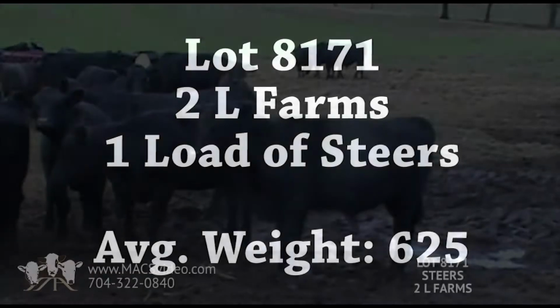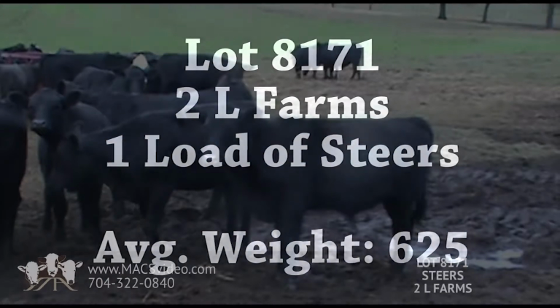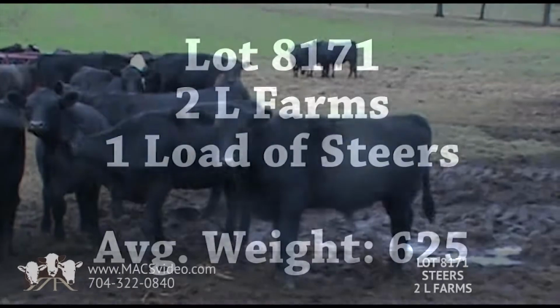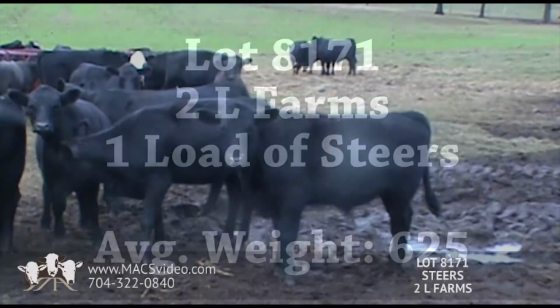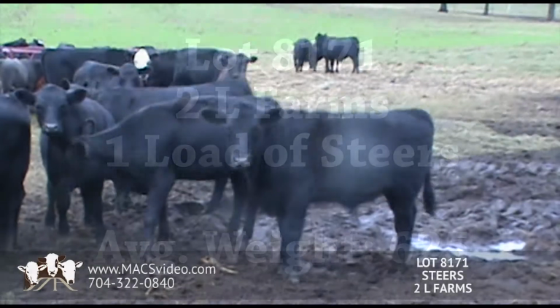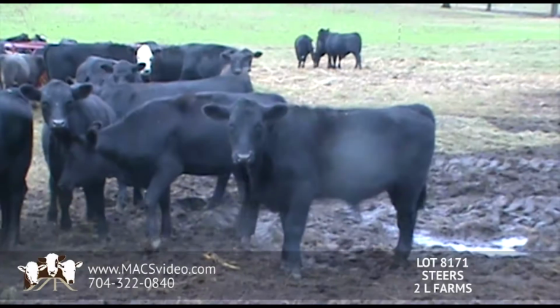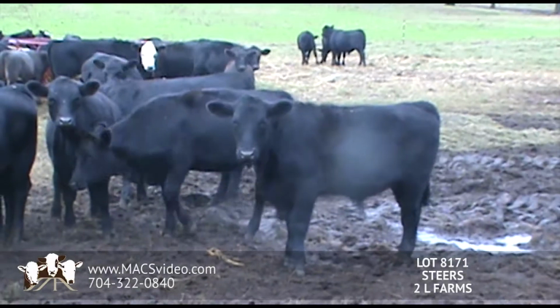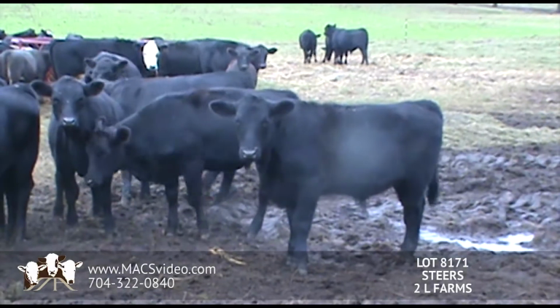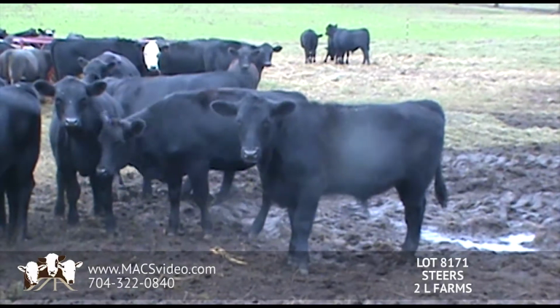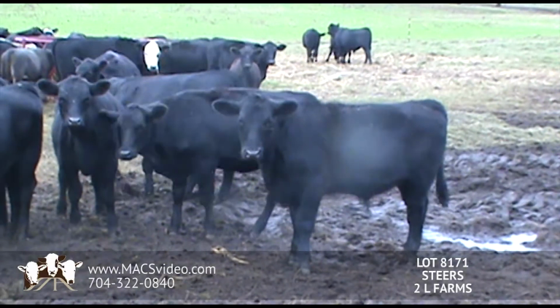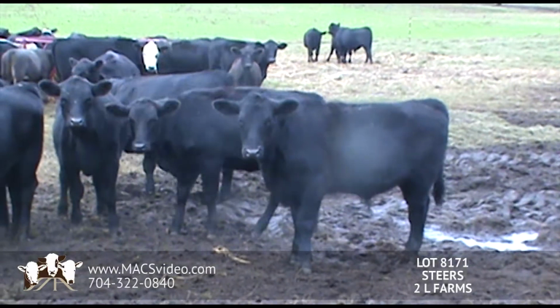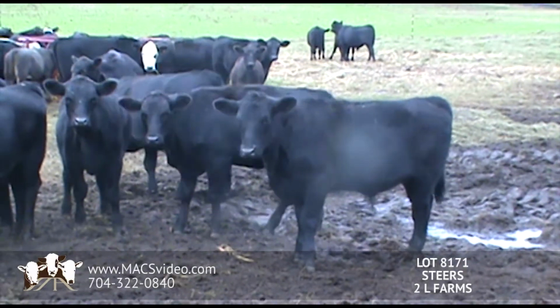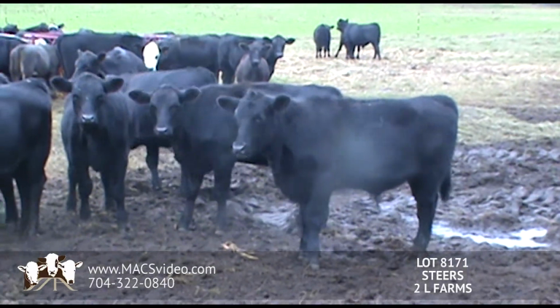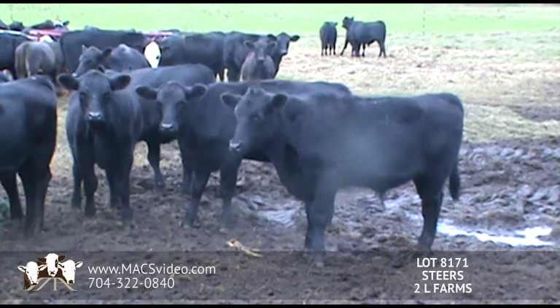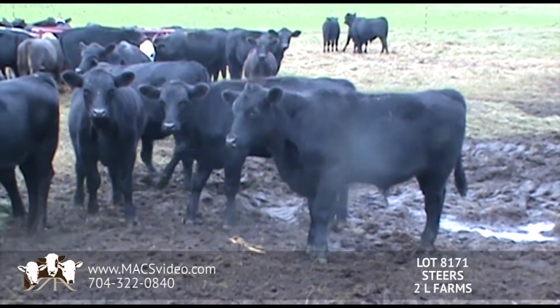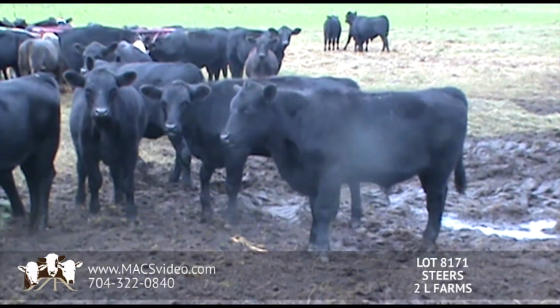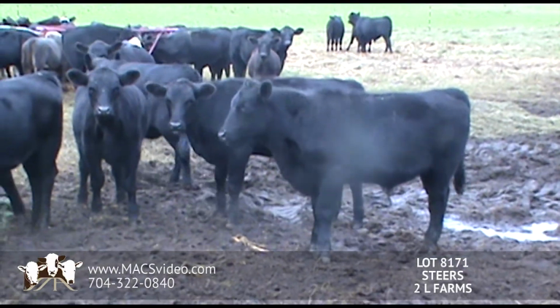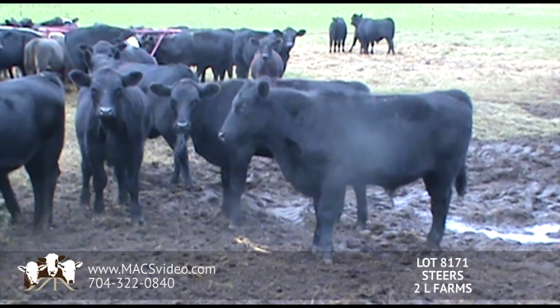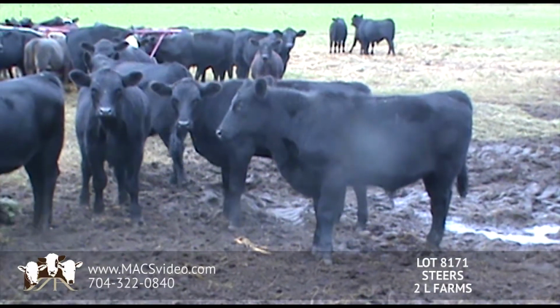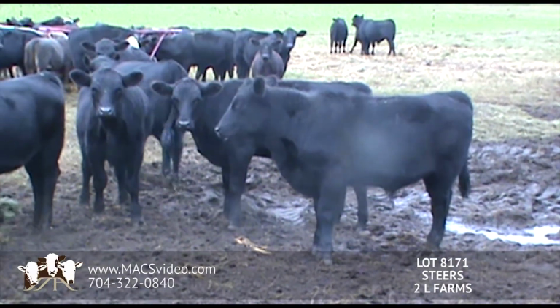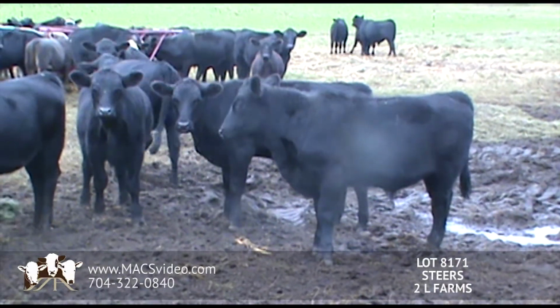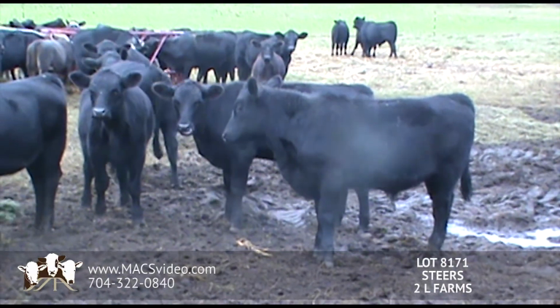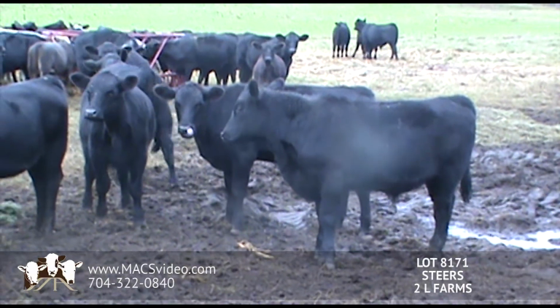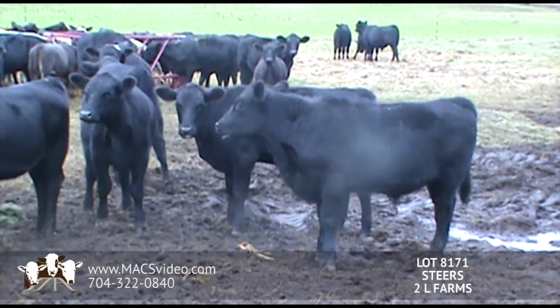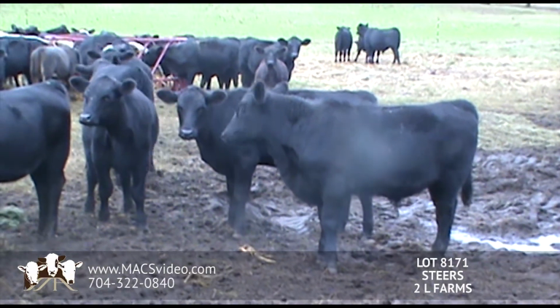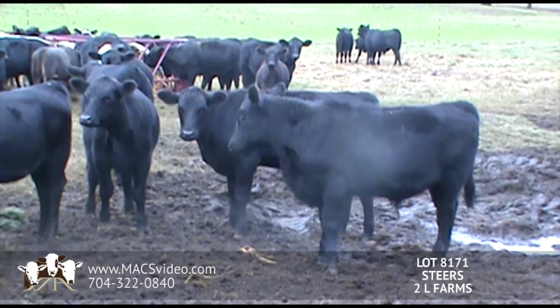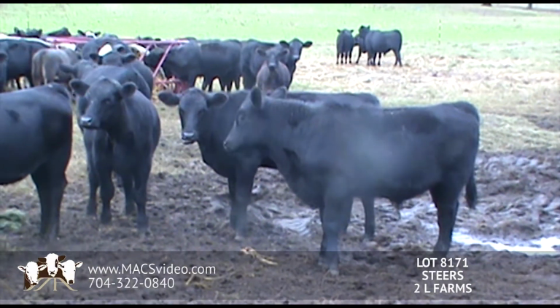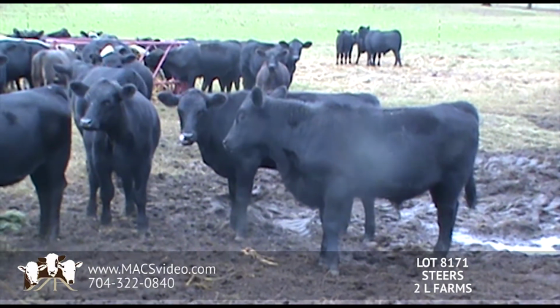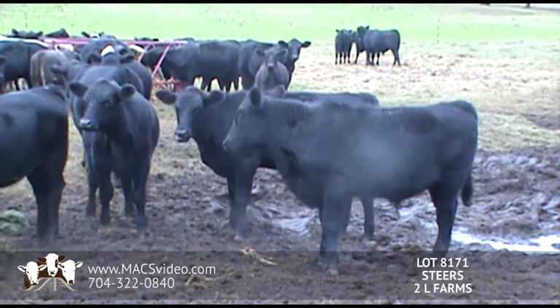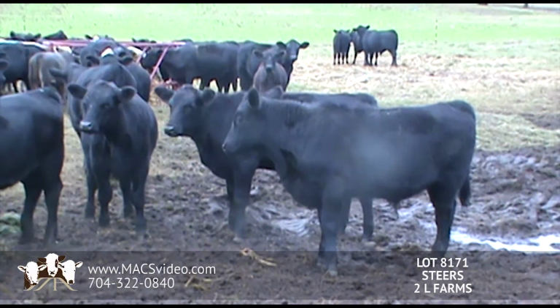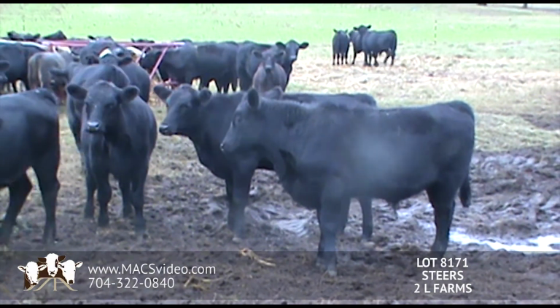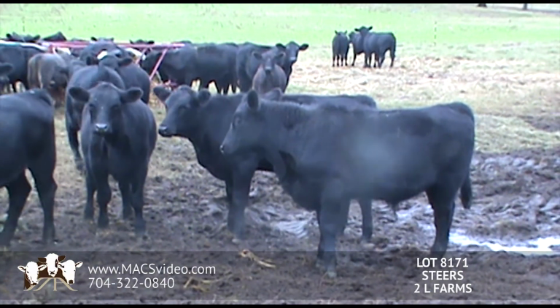We're here in Jefferson, South Carolina at Lierd Farms. It's going to be one load of steers, all natural.